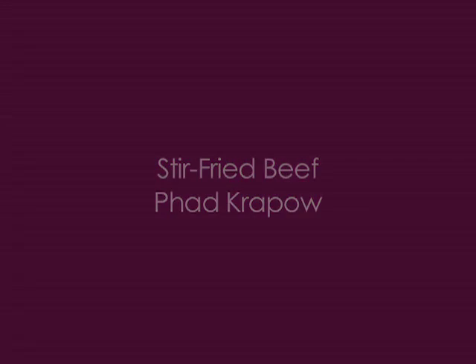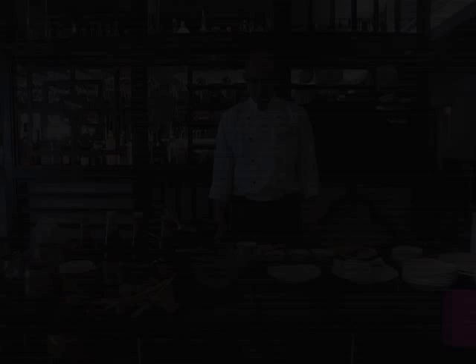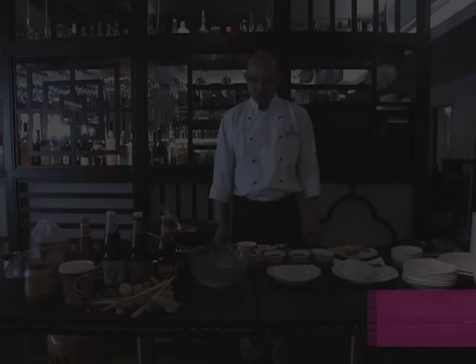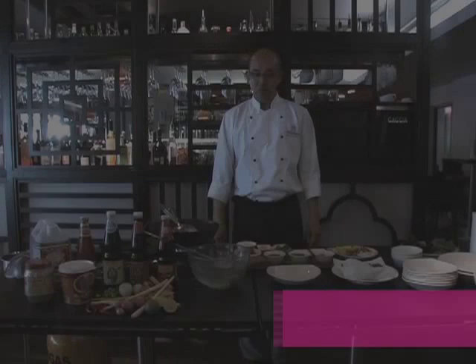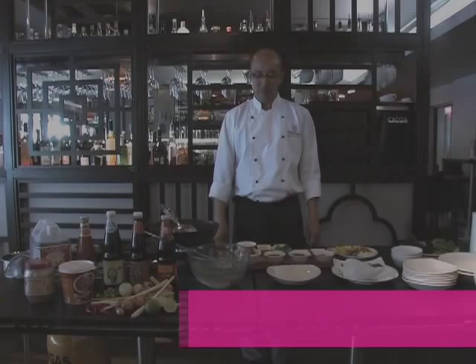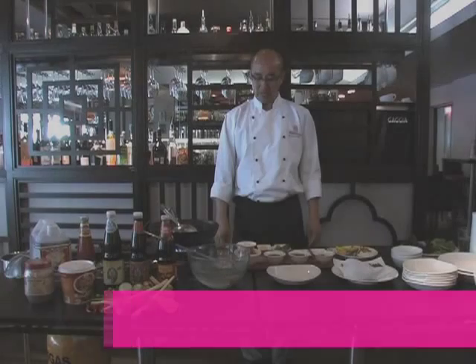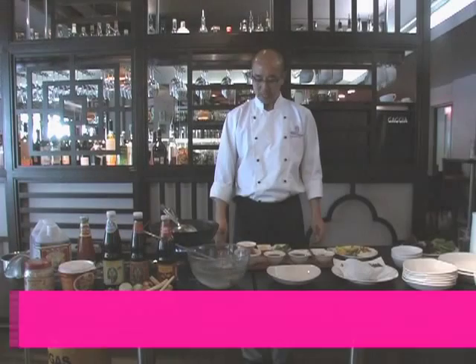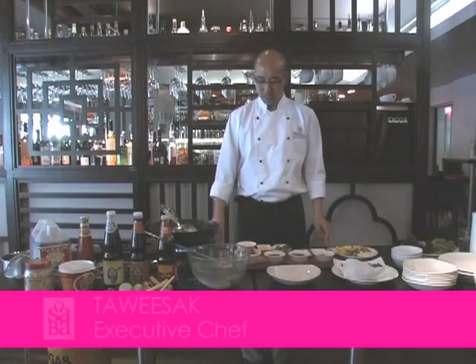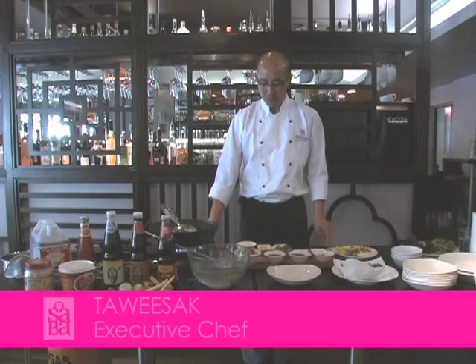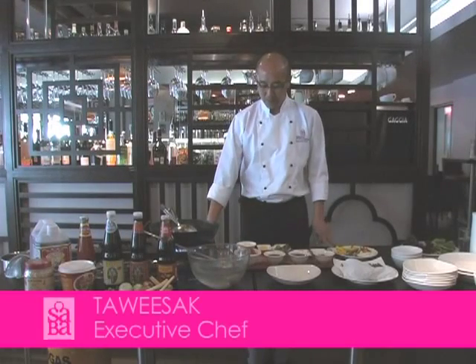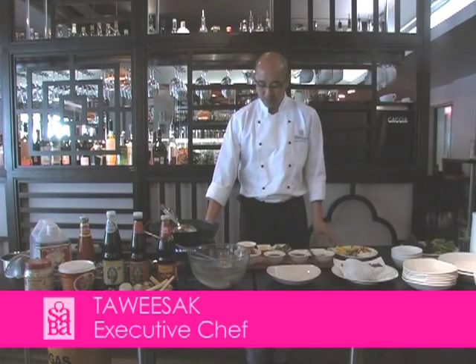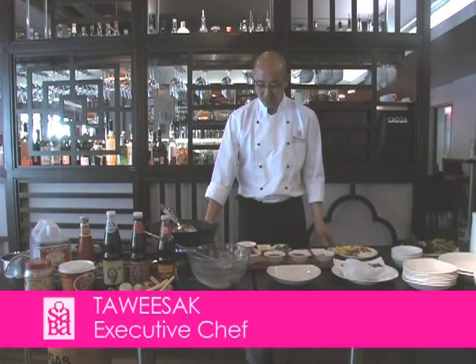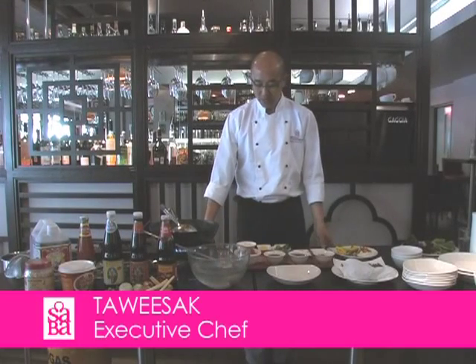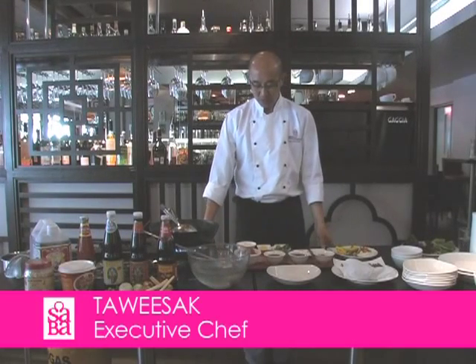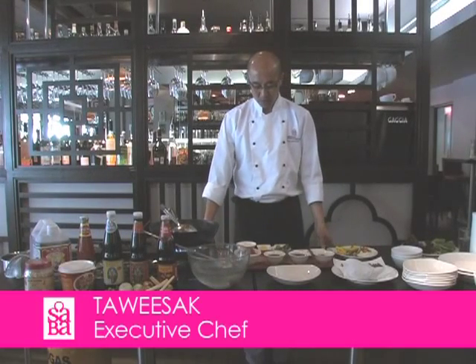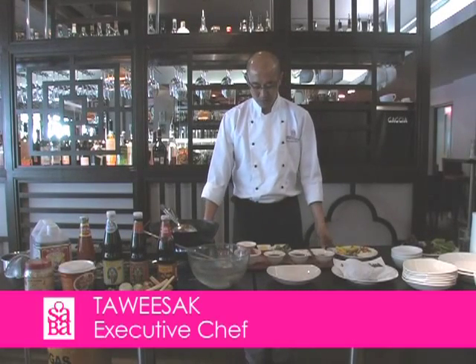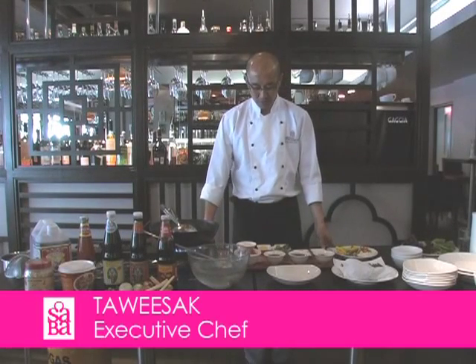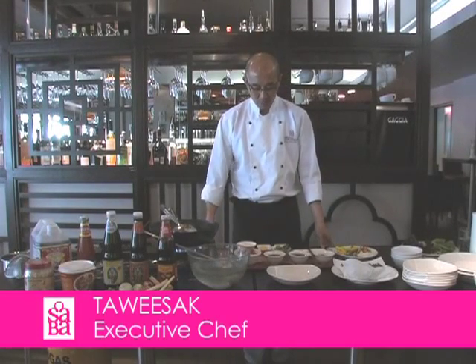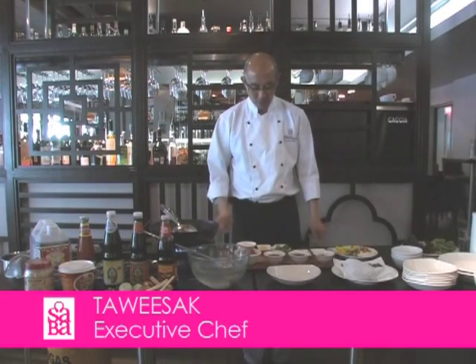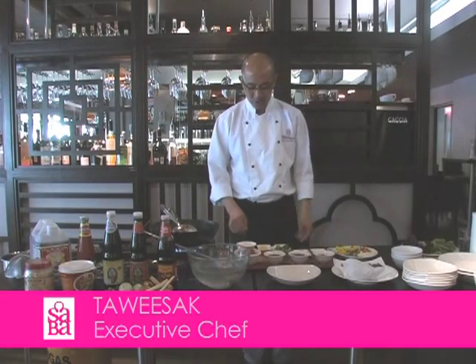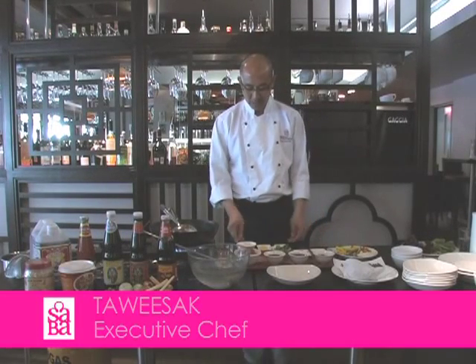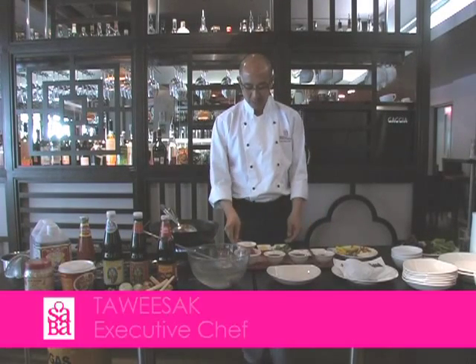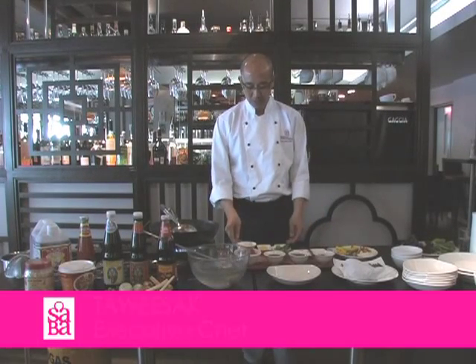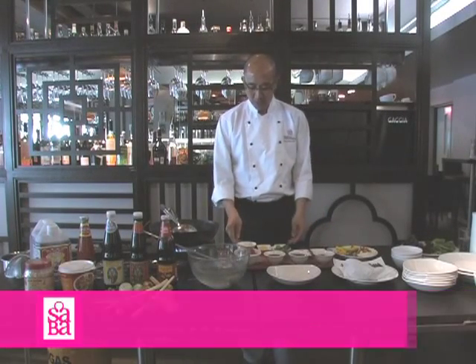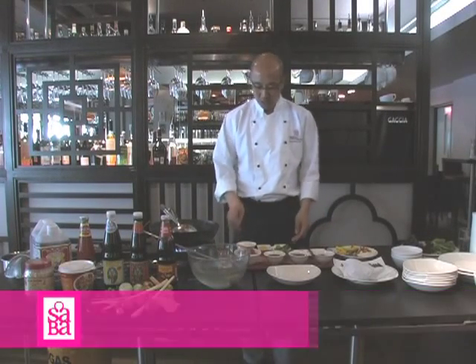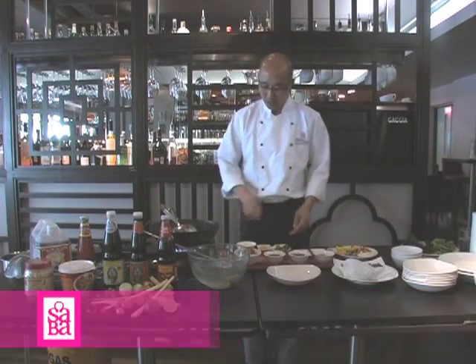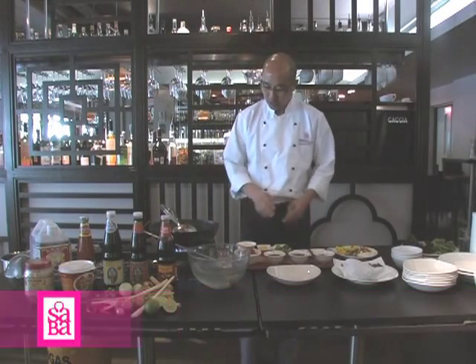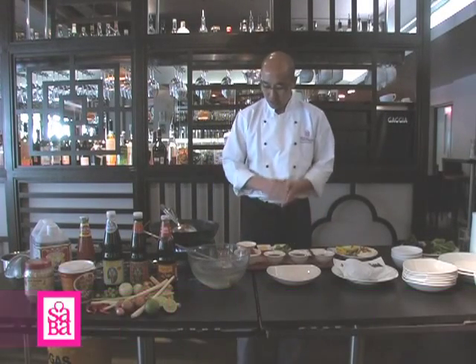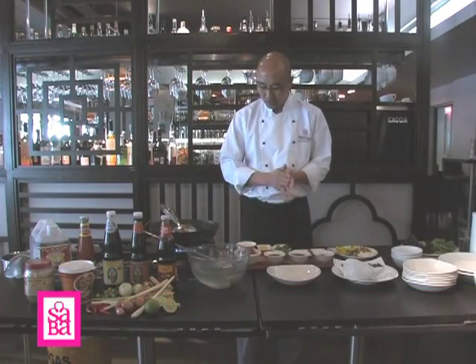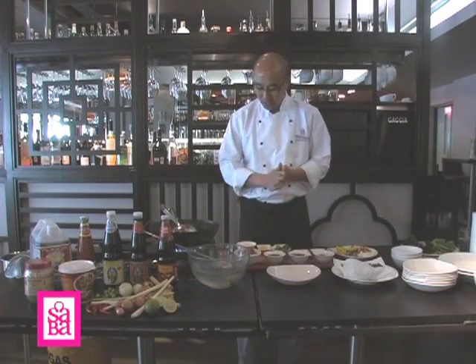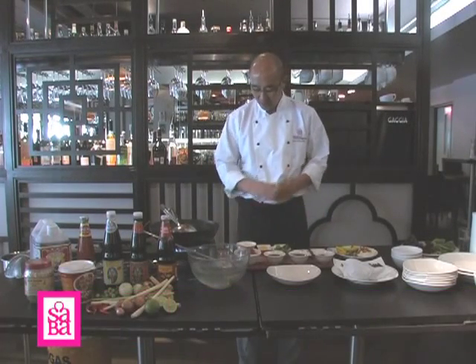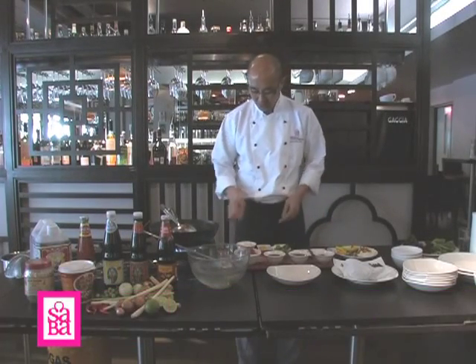Today we will make the beef fatrapal, or beef with polyvacin. The ingredients that we use: